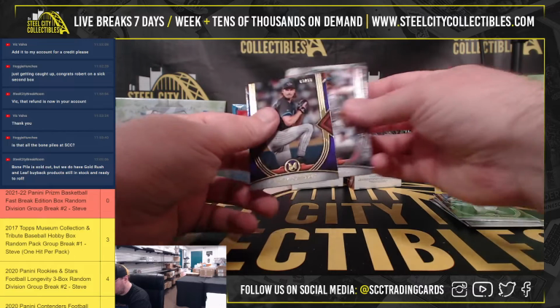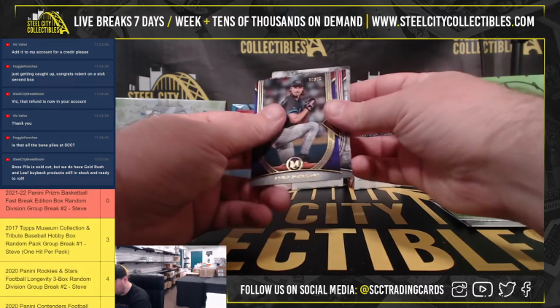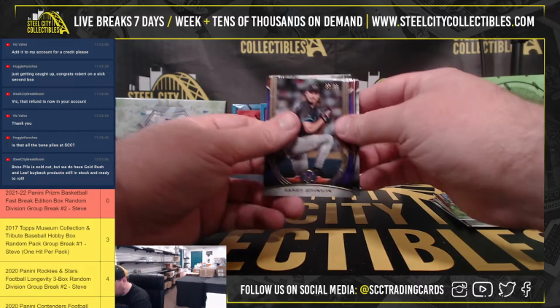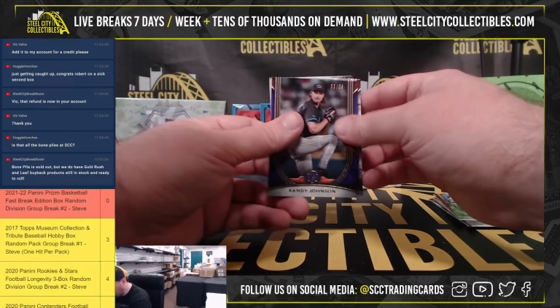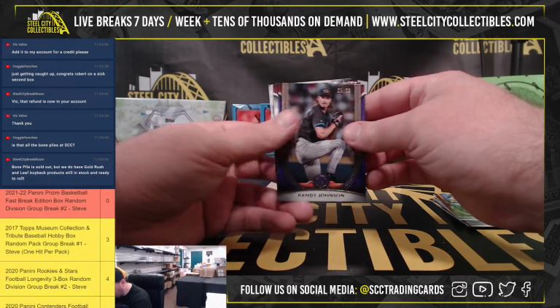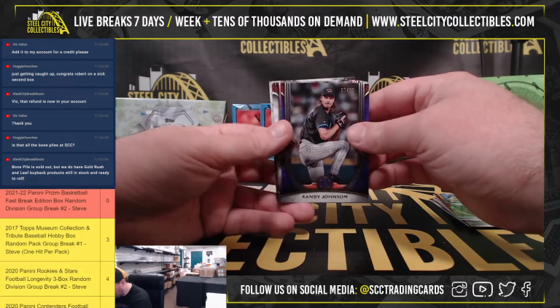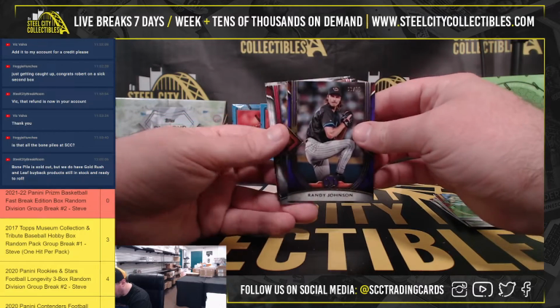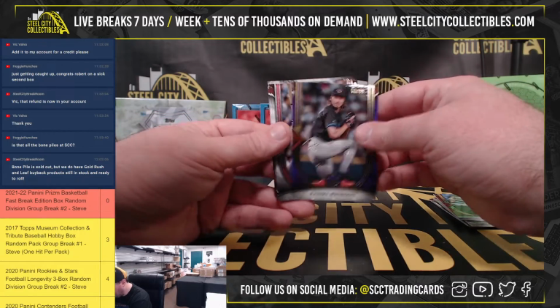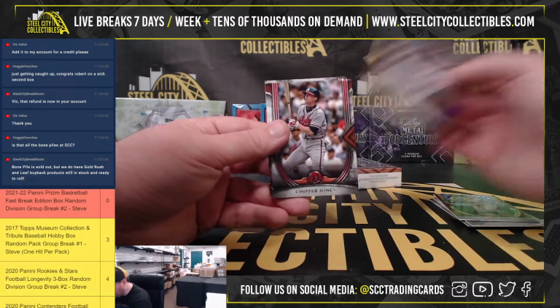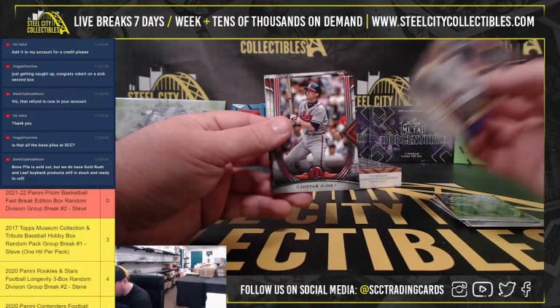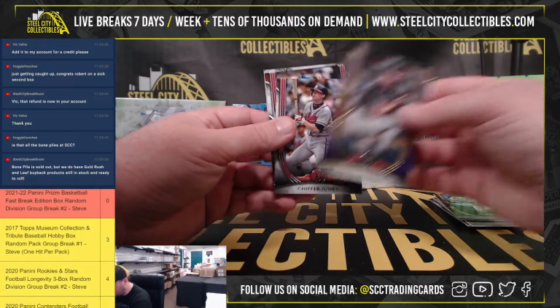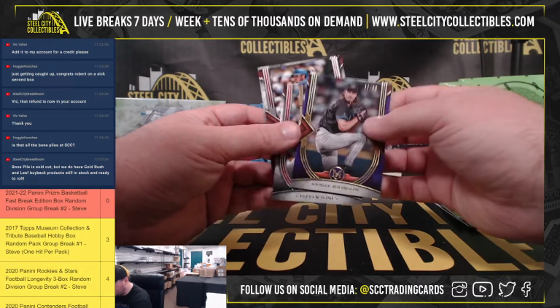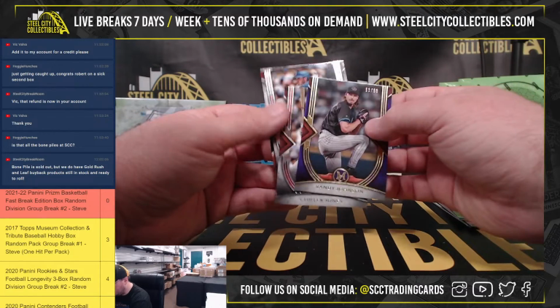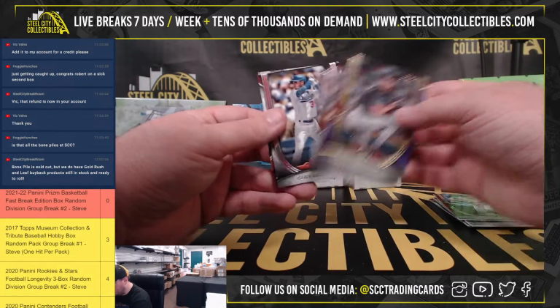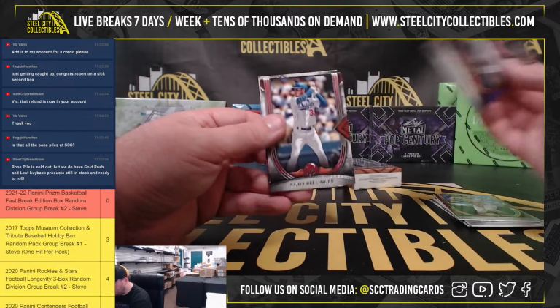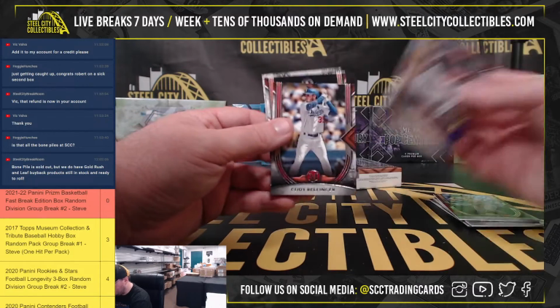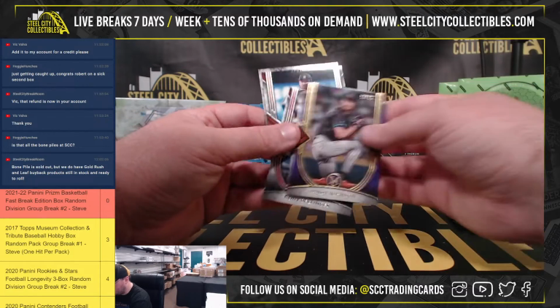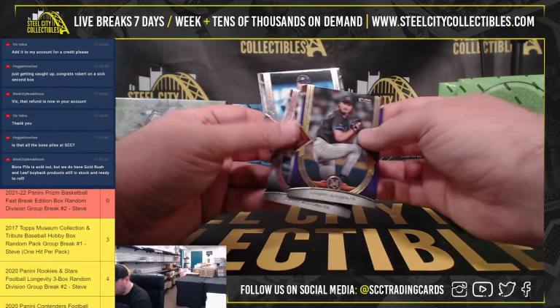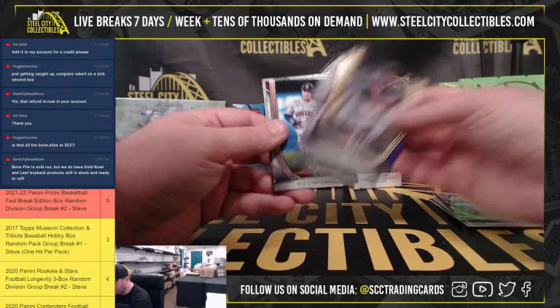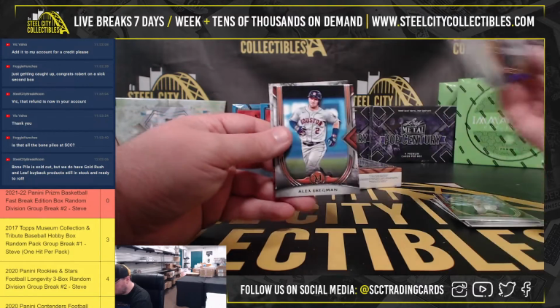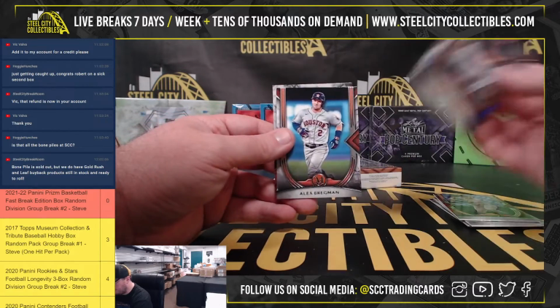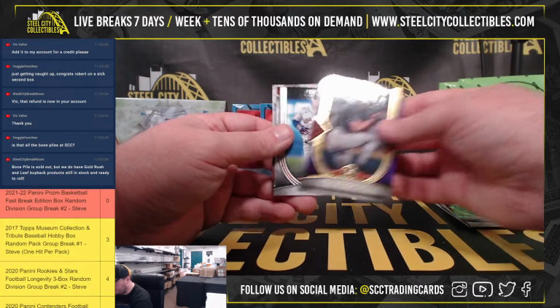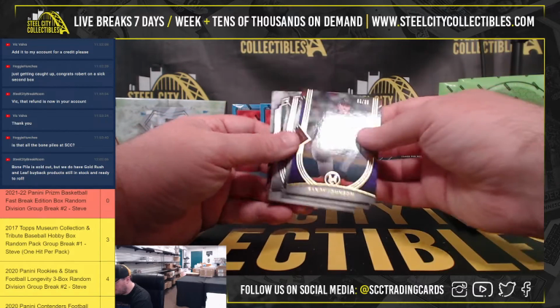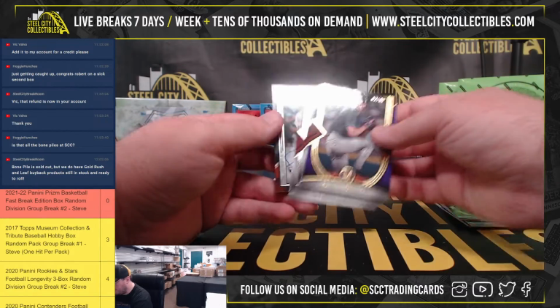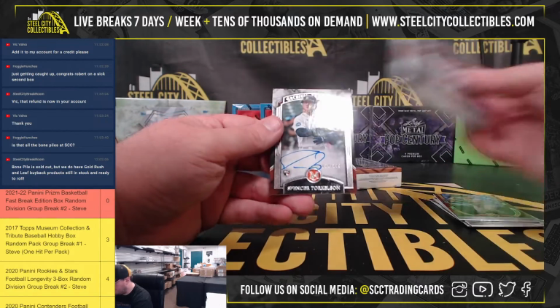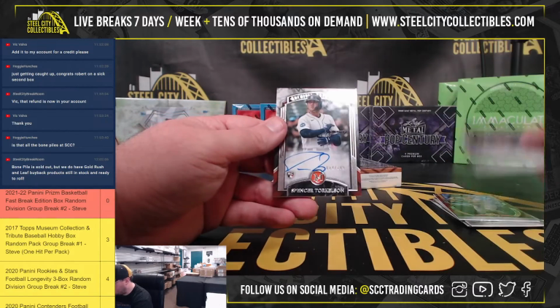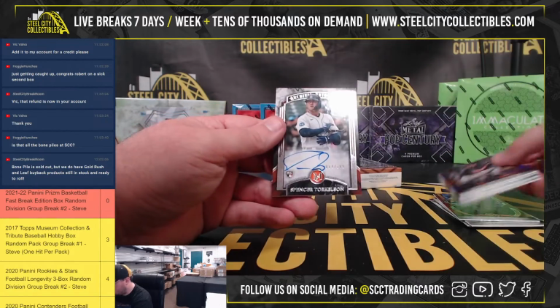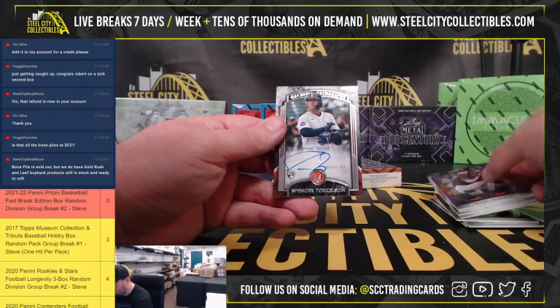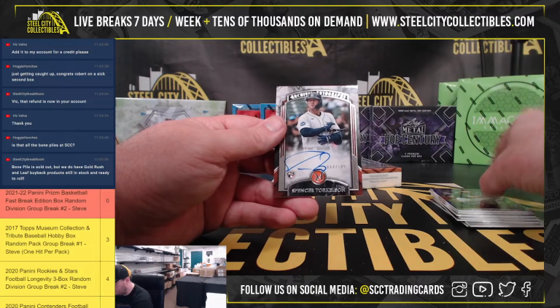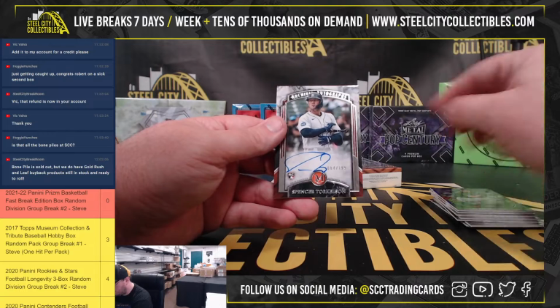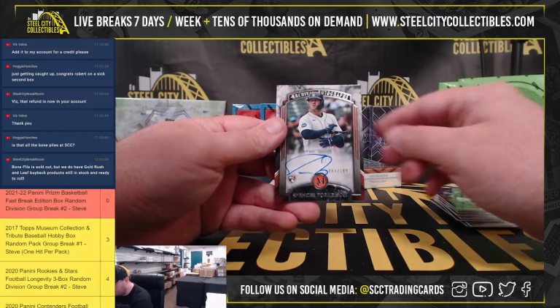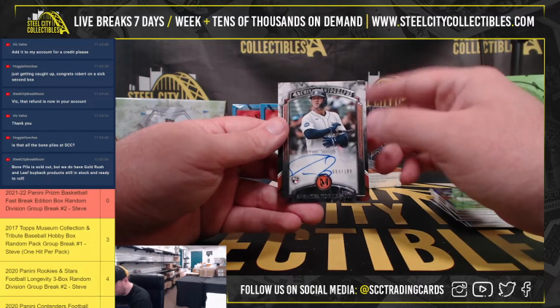Got a purple Randy Johnson, numbered in 99, which goes well with the Diamondbacks team colors there.